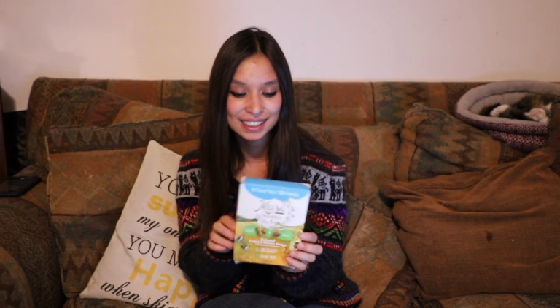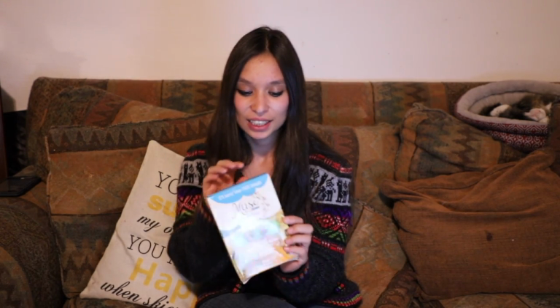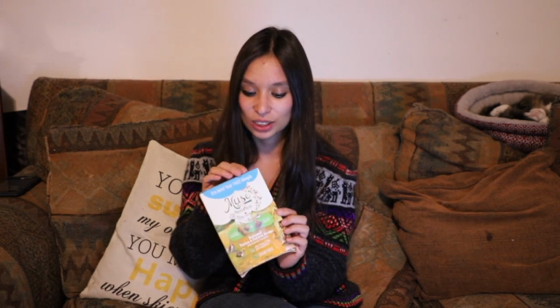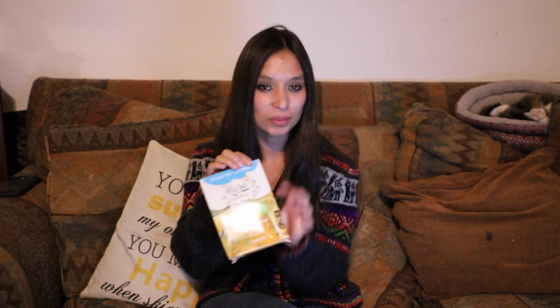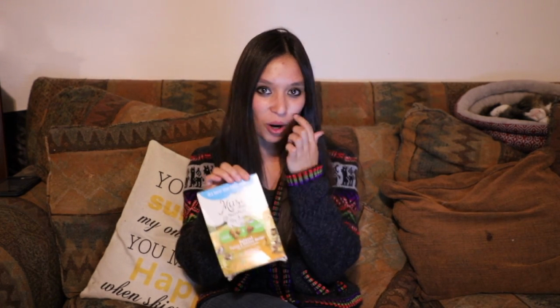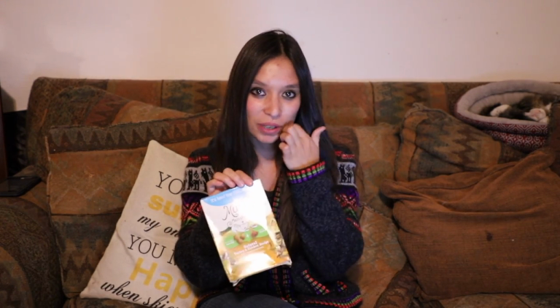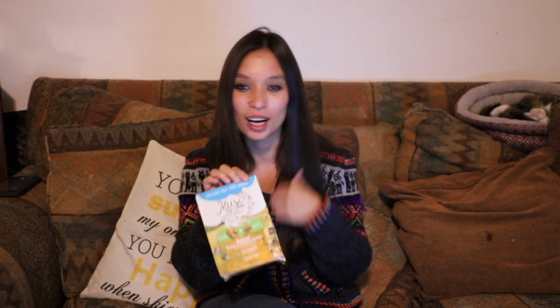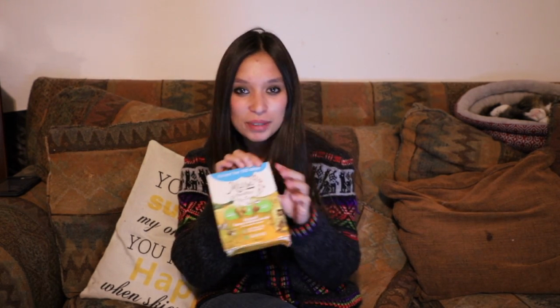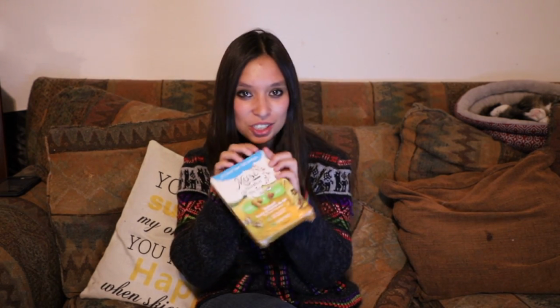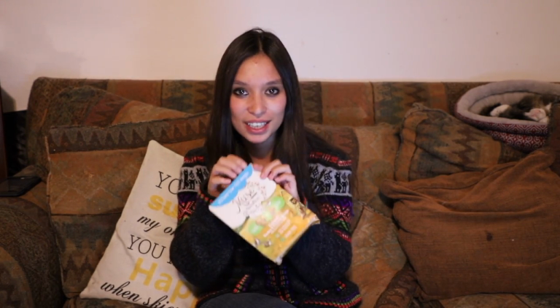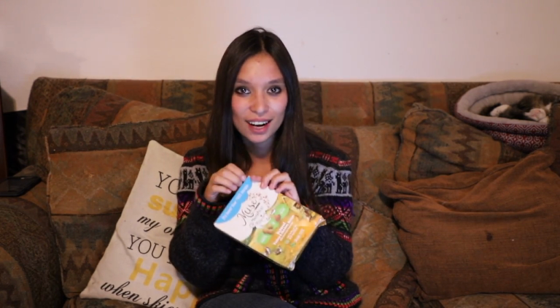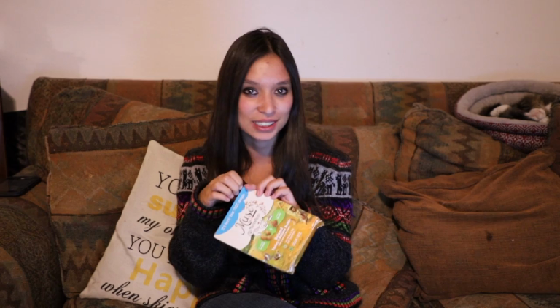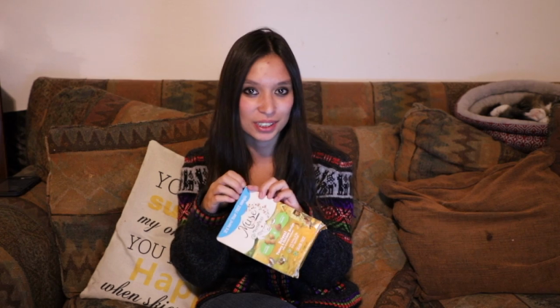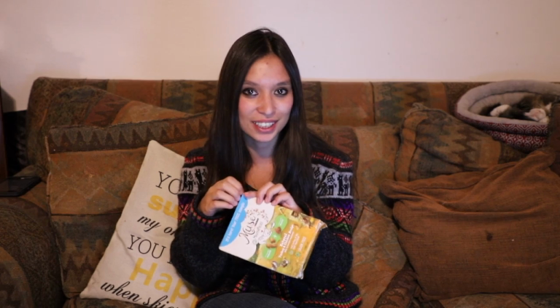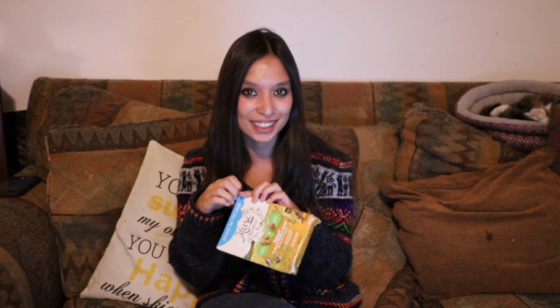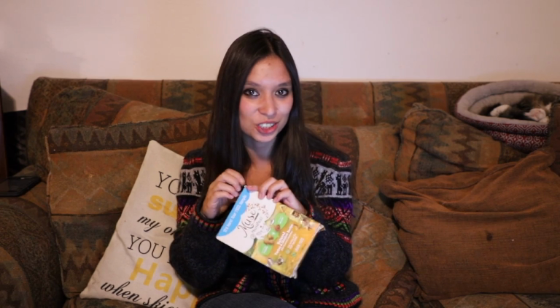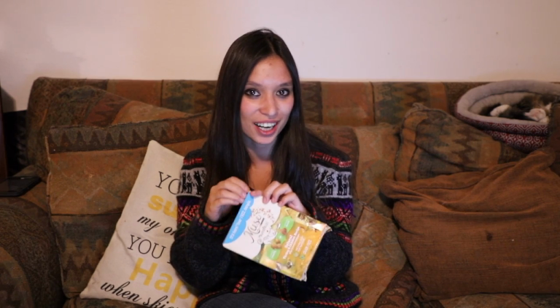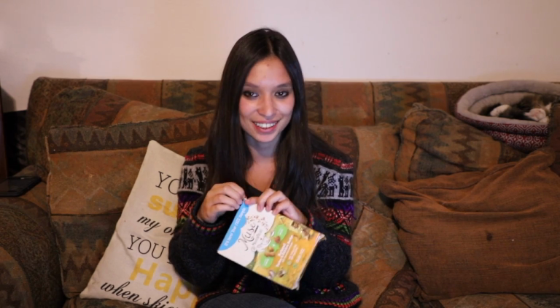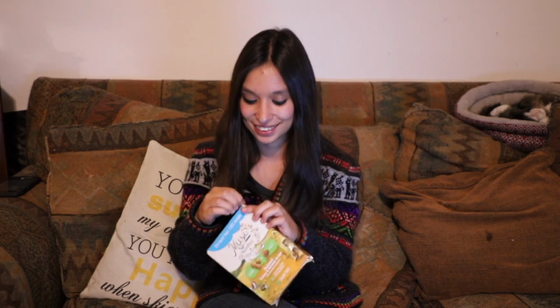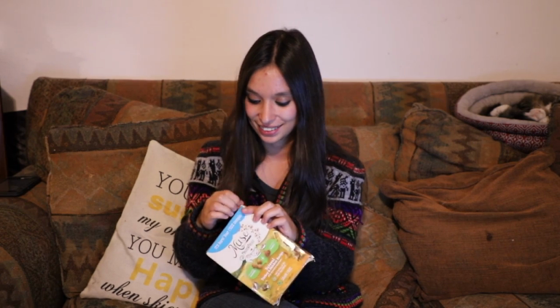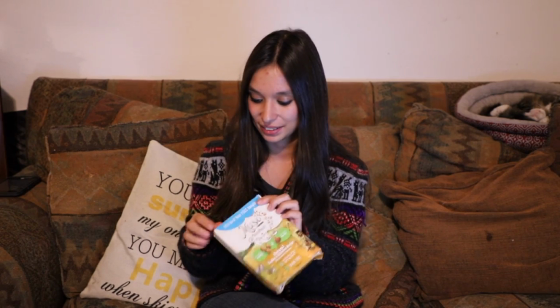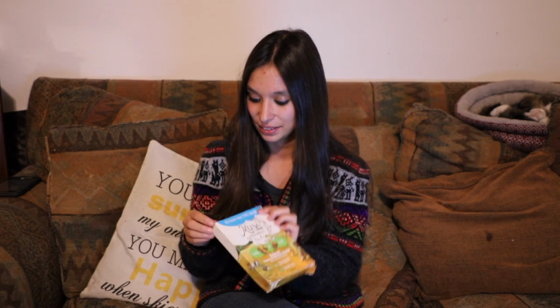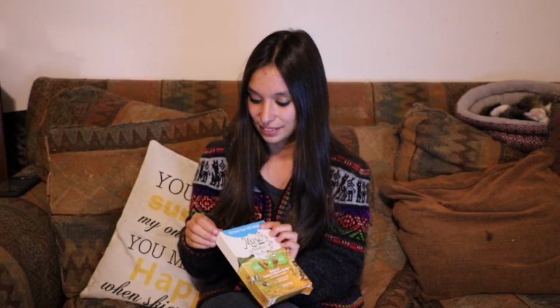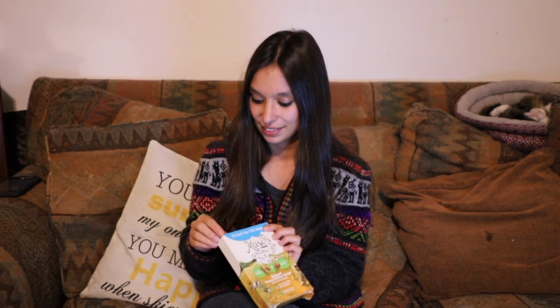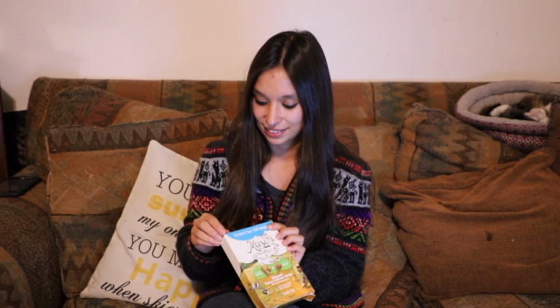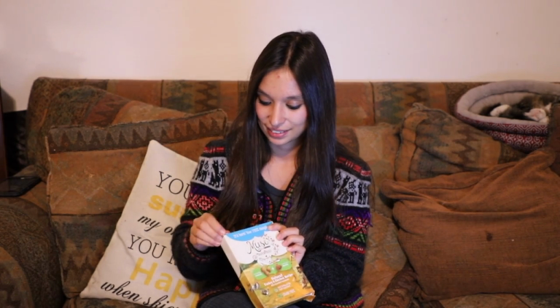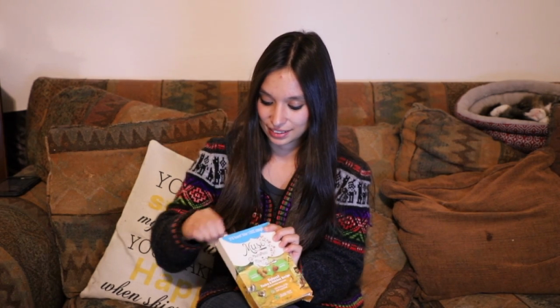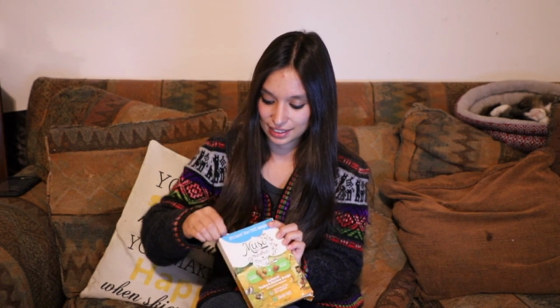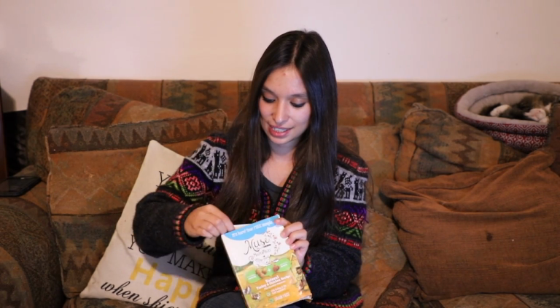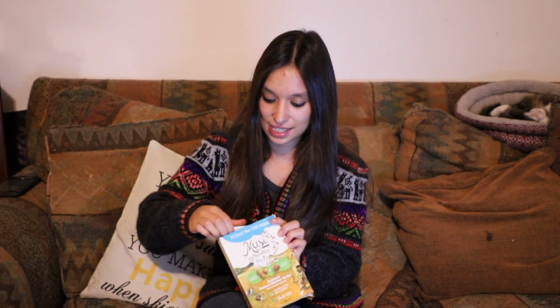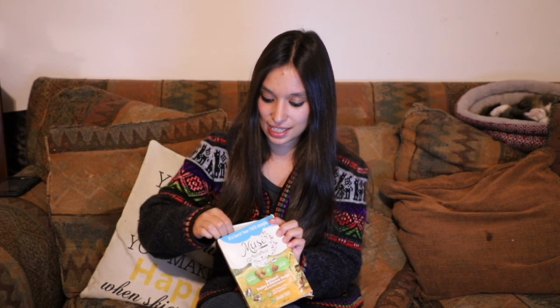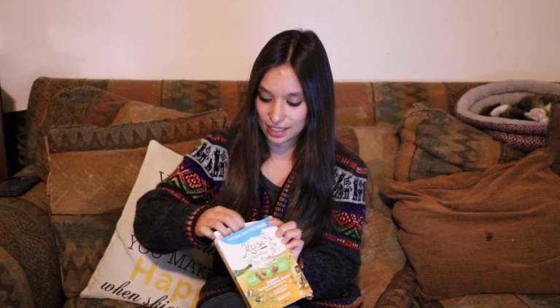So I'm going to open it up and check it out, see what they're going to get to try. Let's see here.